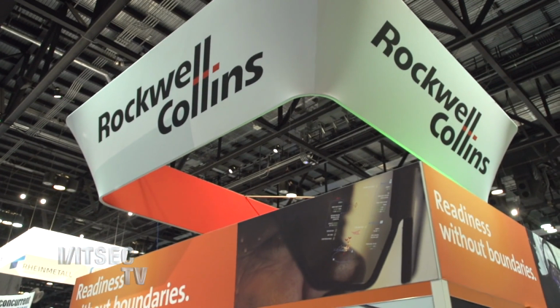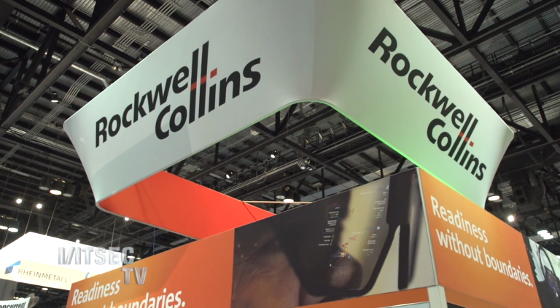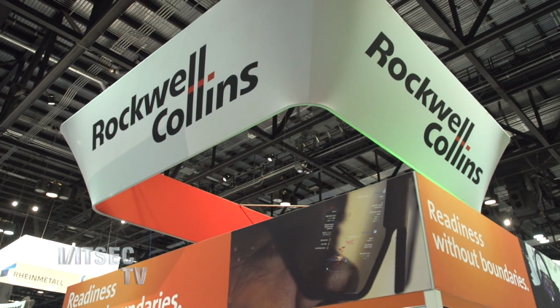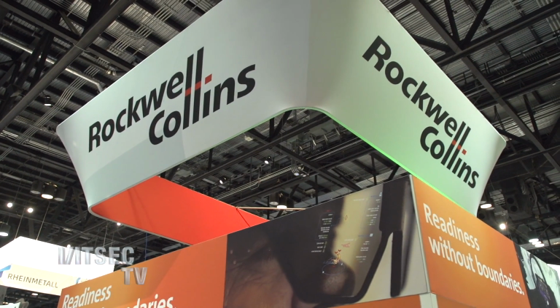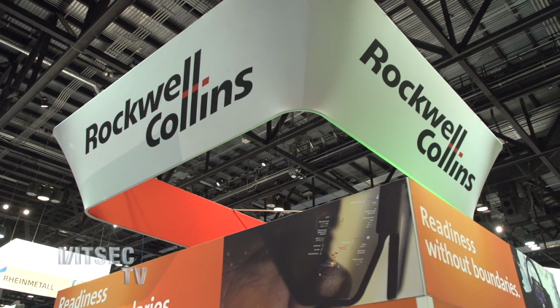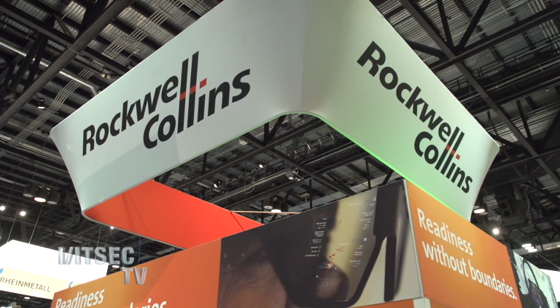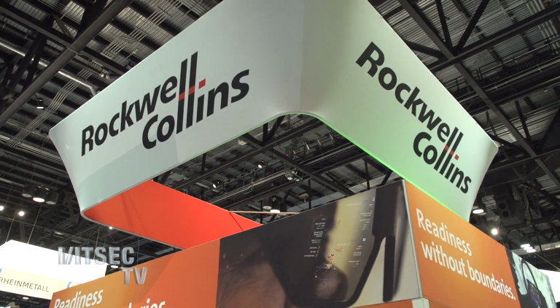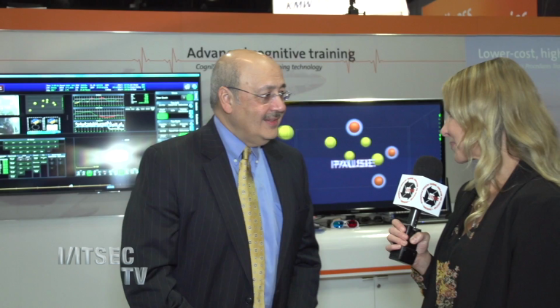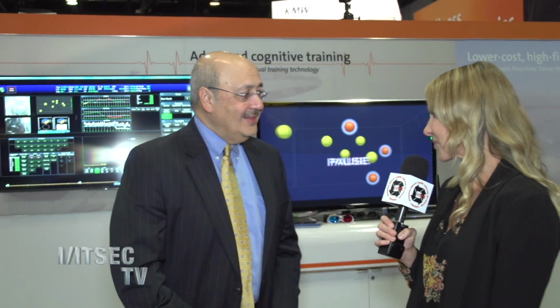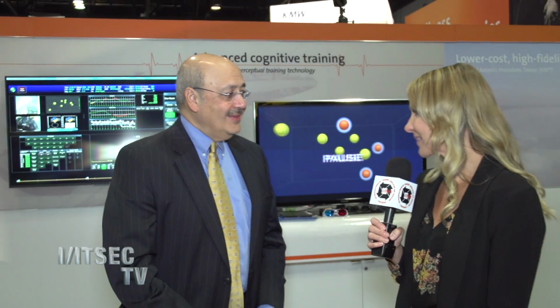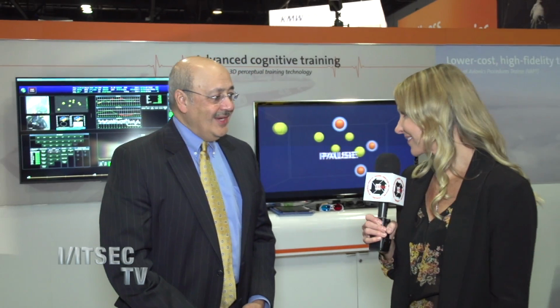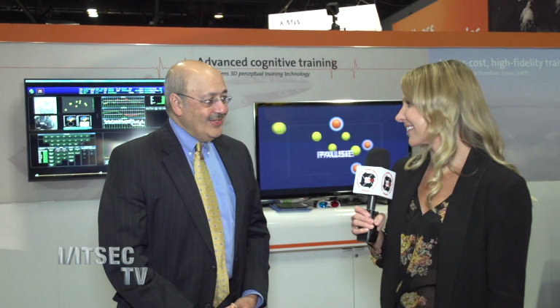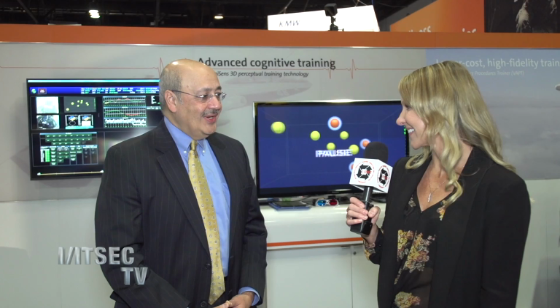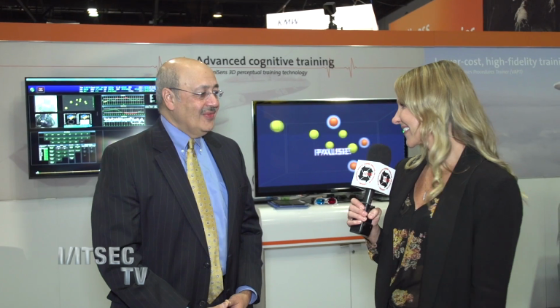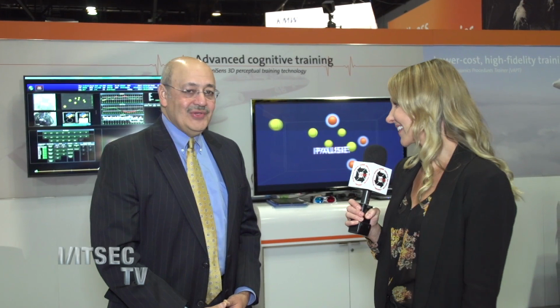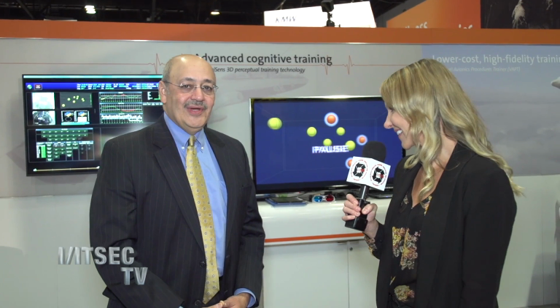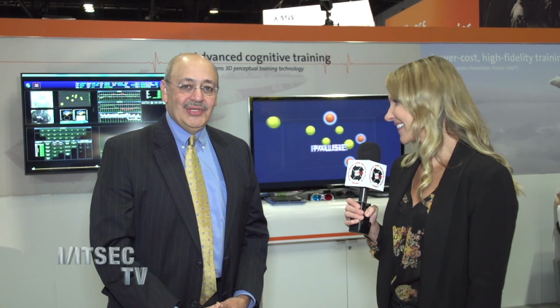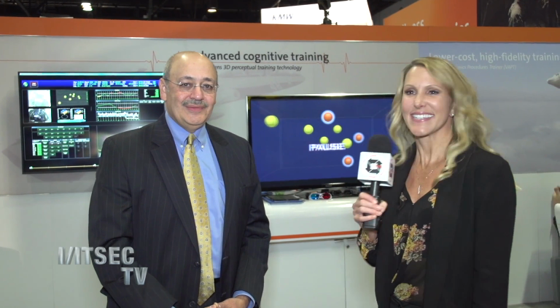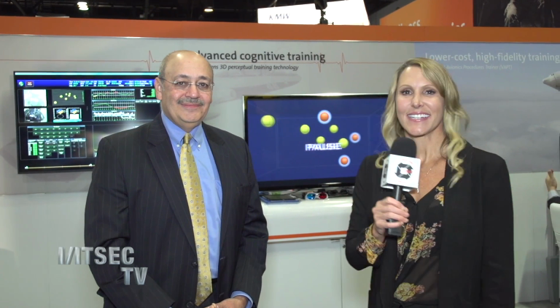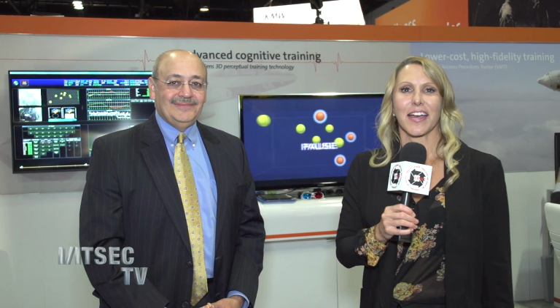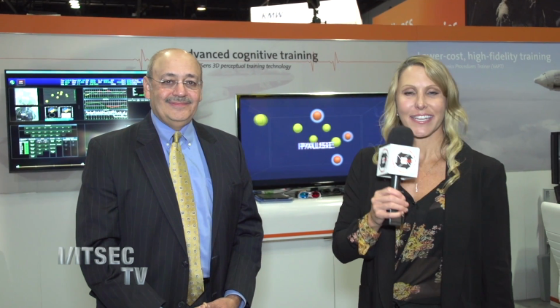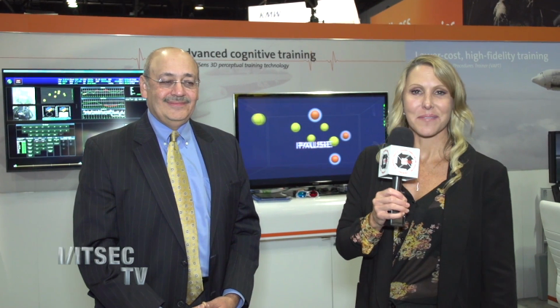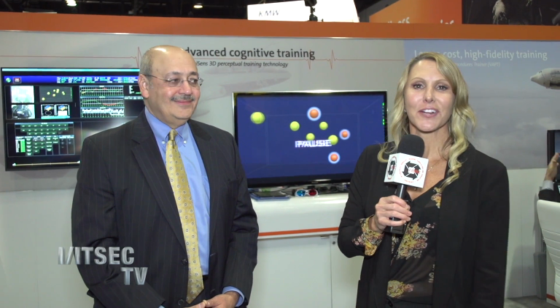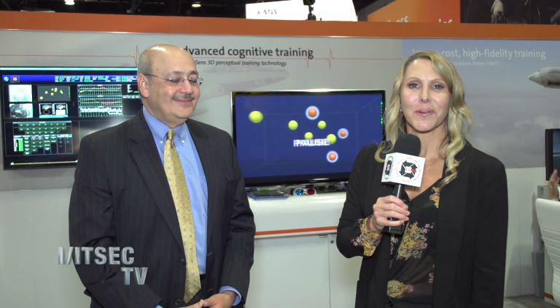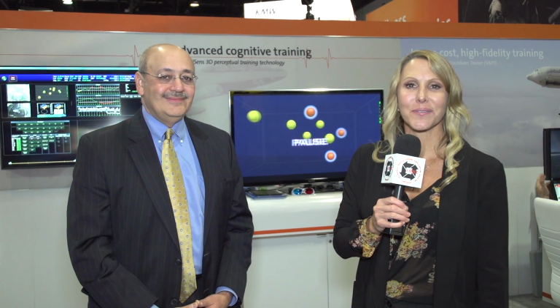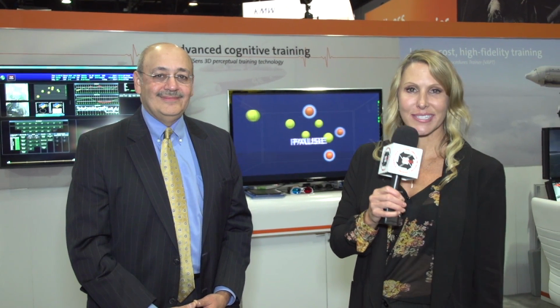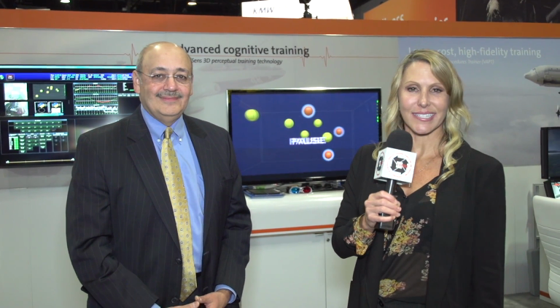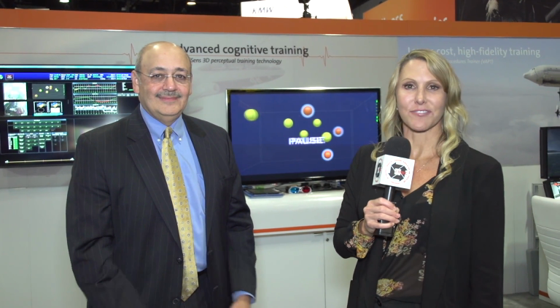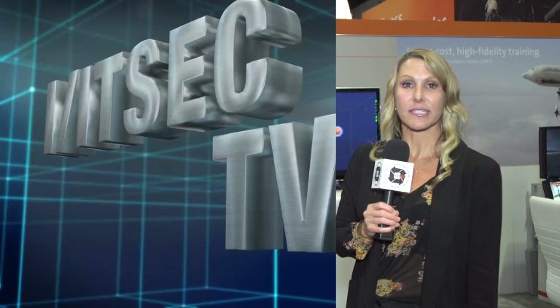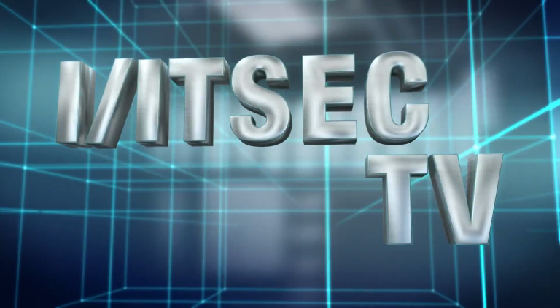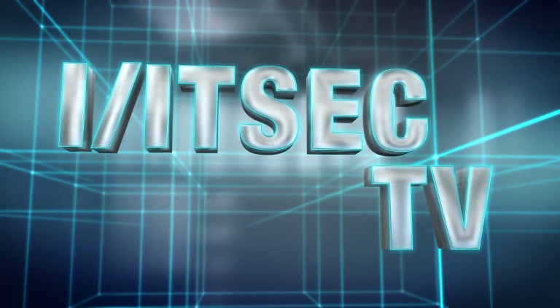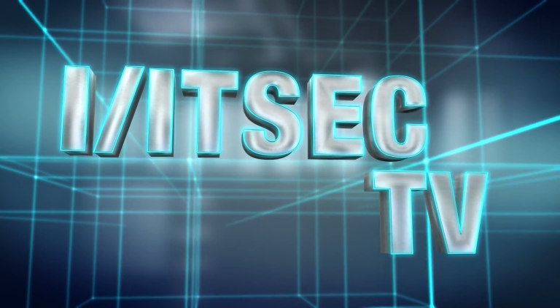Thank you so much for taking the time to speak with me. You're welcome. Thank you very much. I'm Kerry White with ITSEC TV. Stay tuned for more.